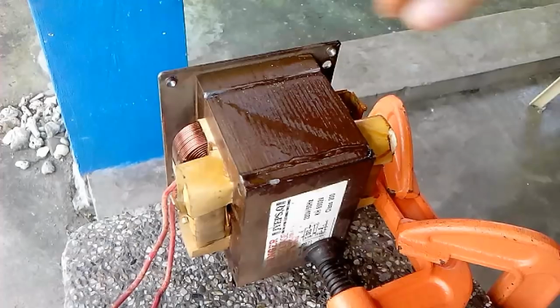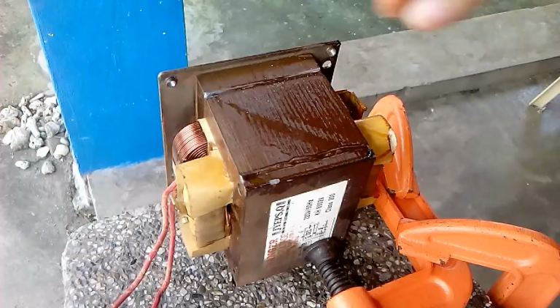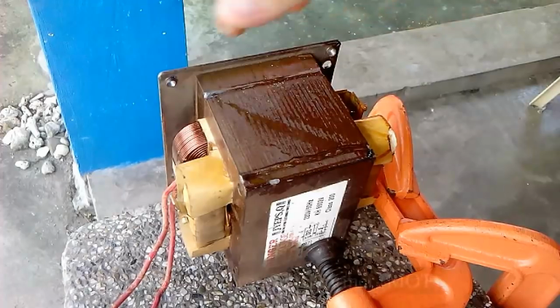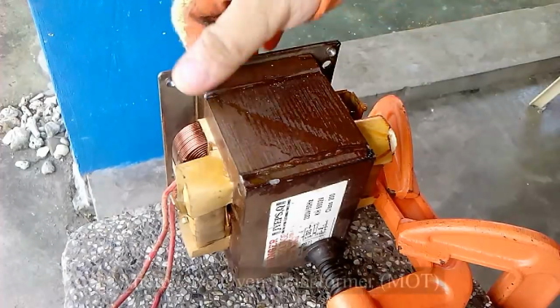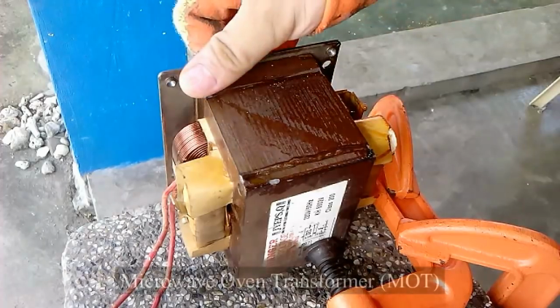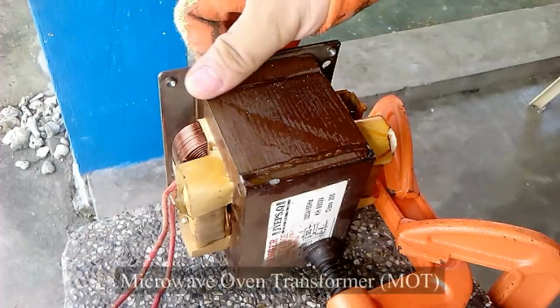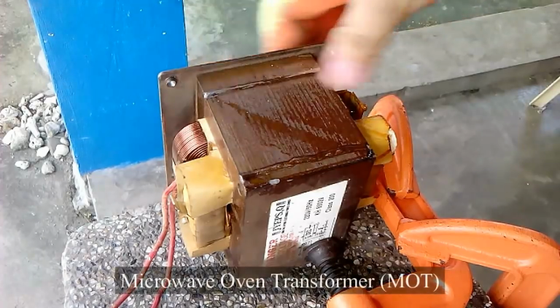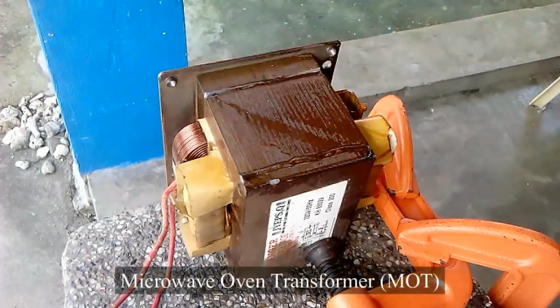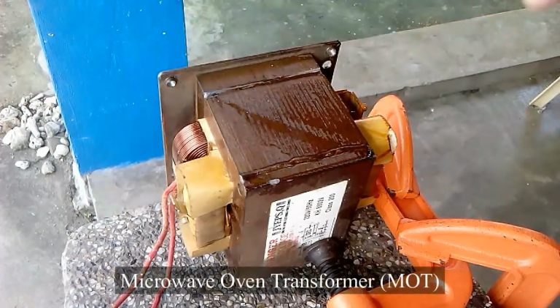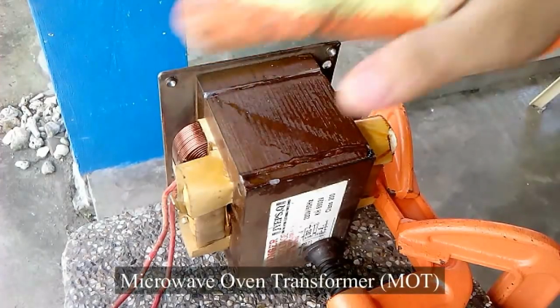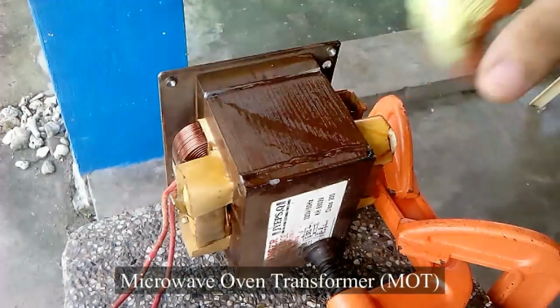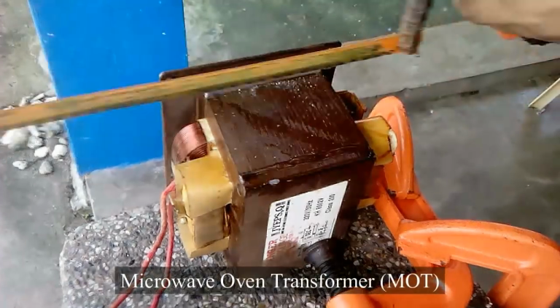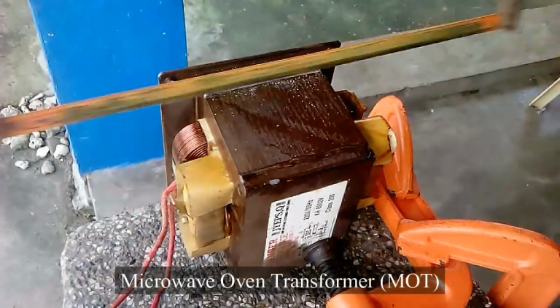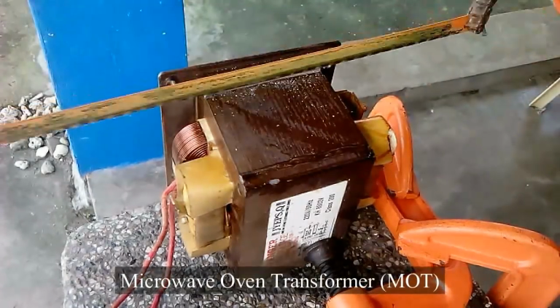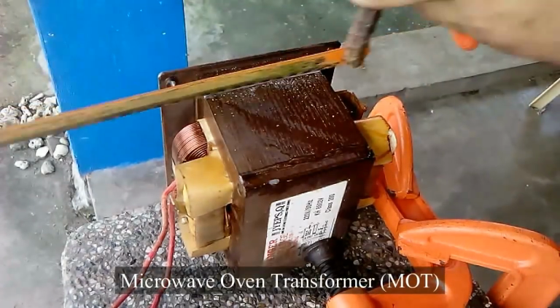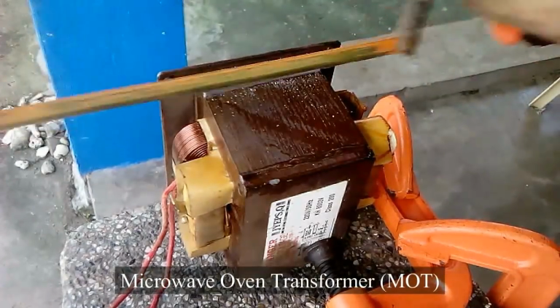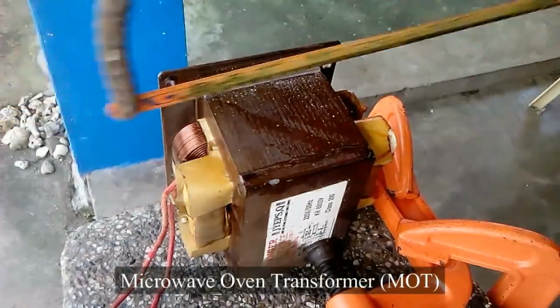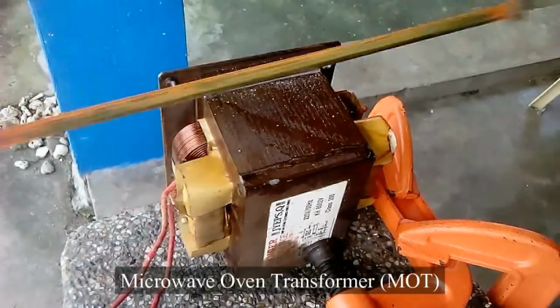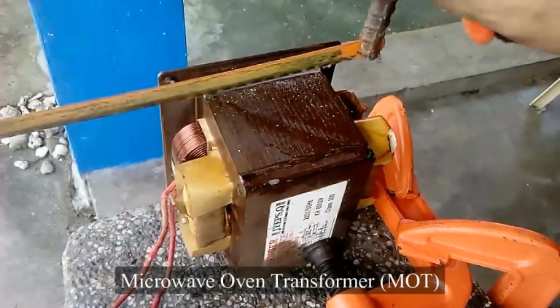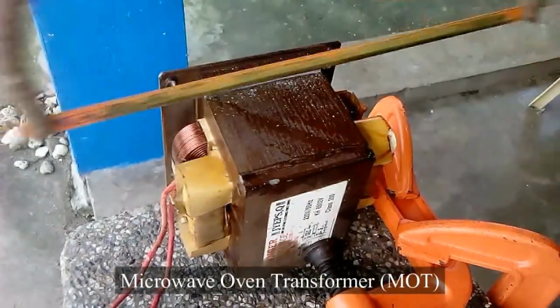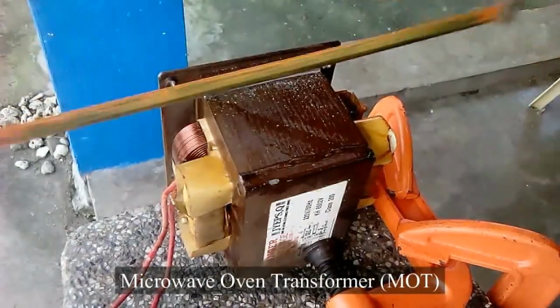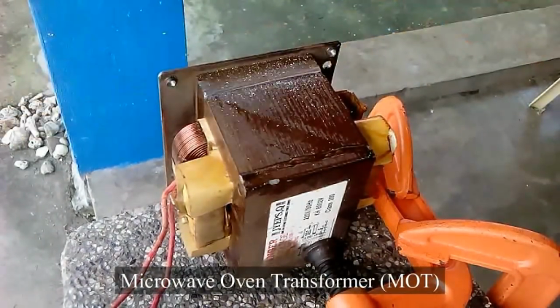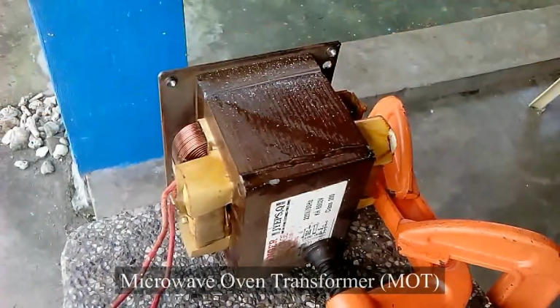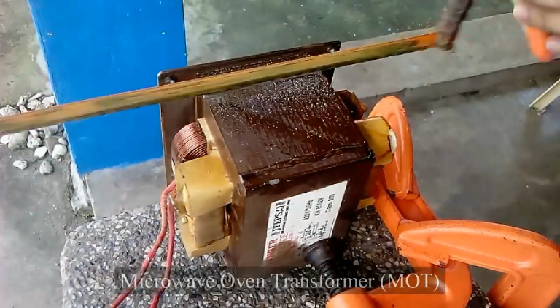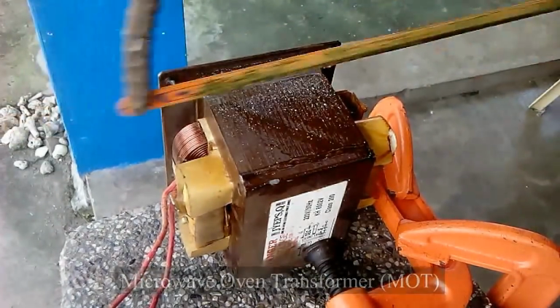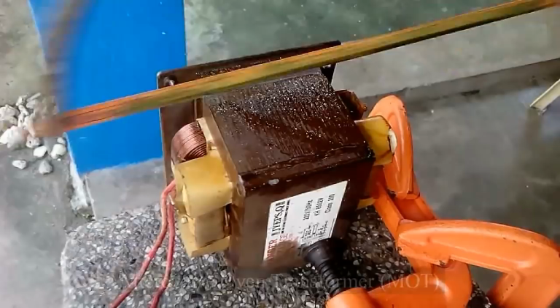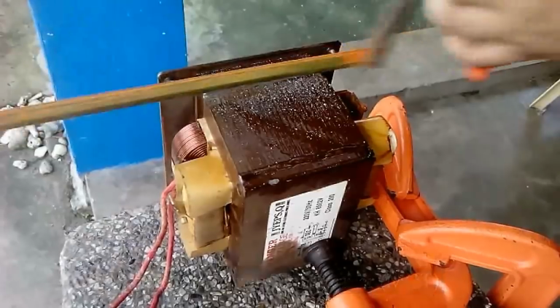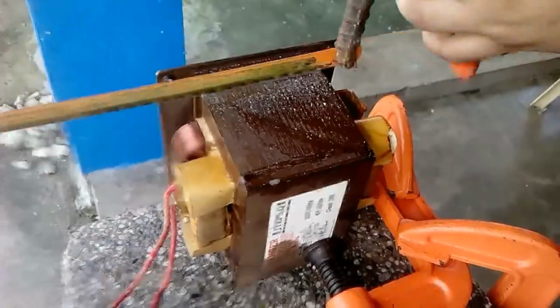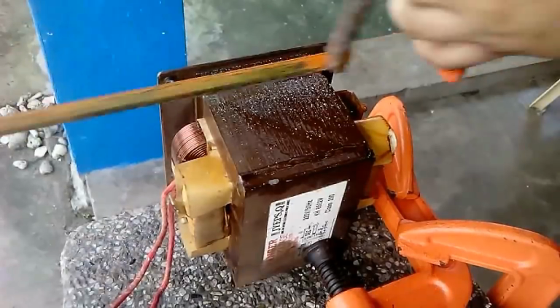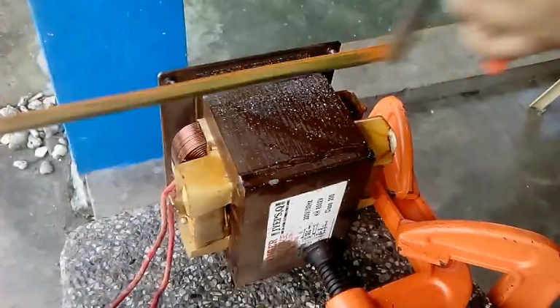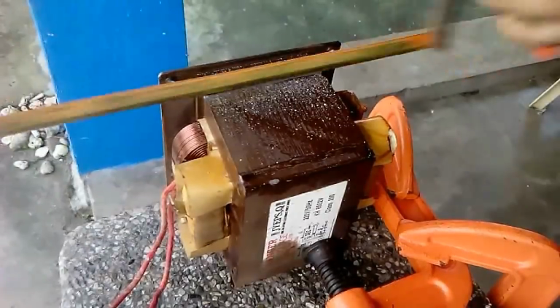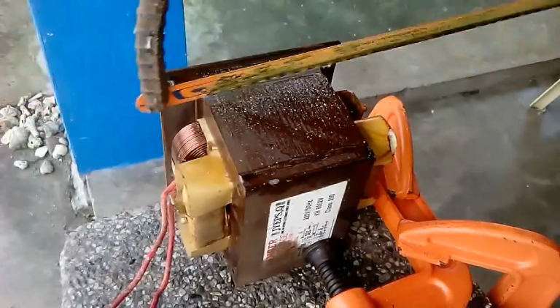This is a microwave transformer. I will use a hacksaw to remove the weld from the I/E section of the transformer.